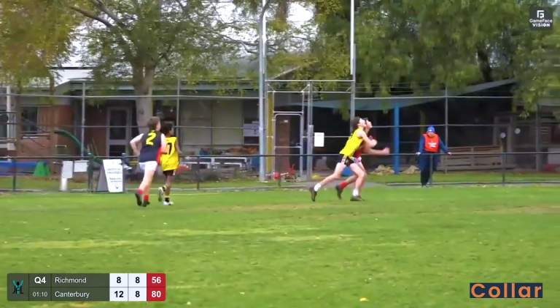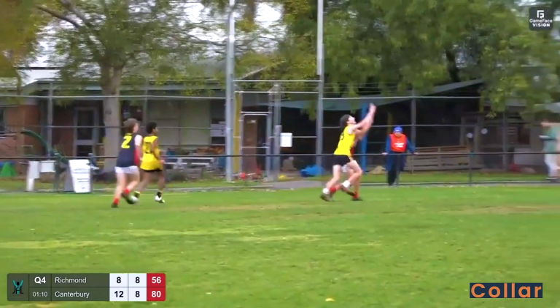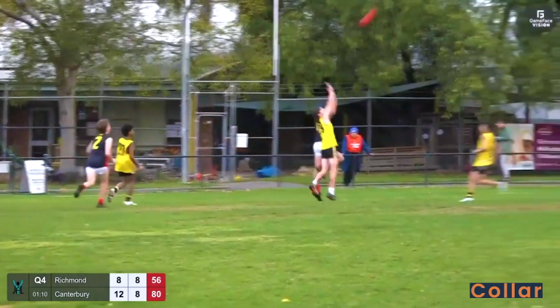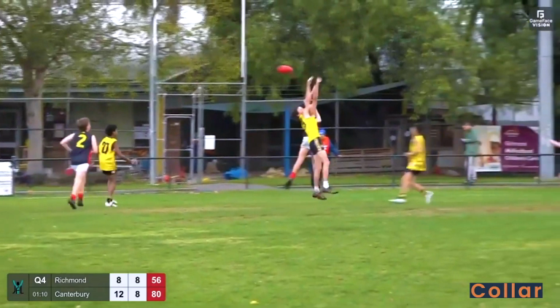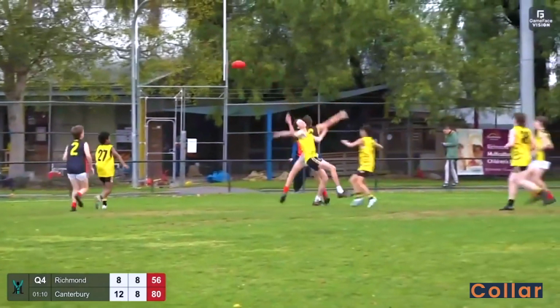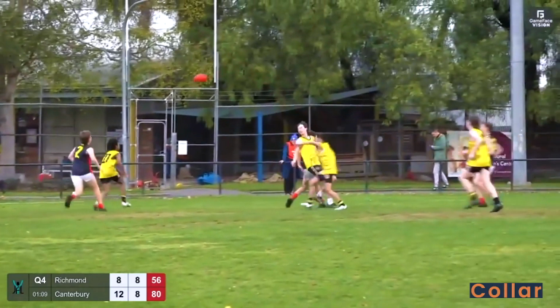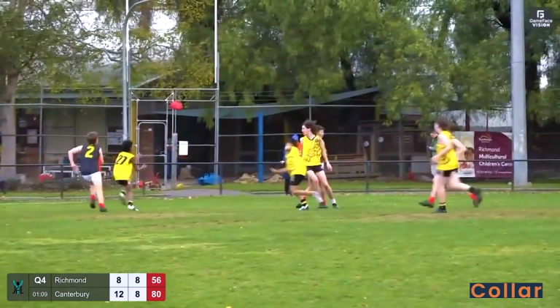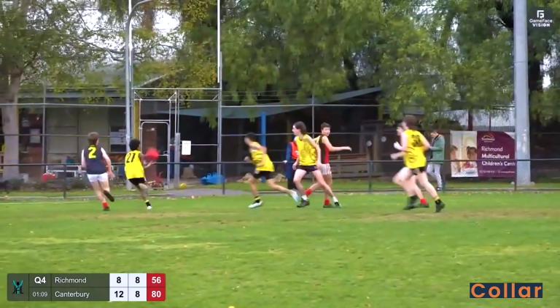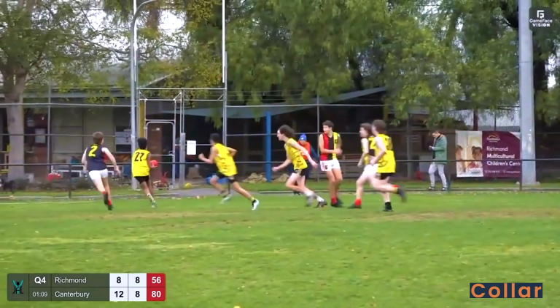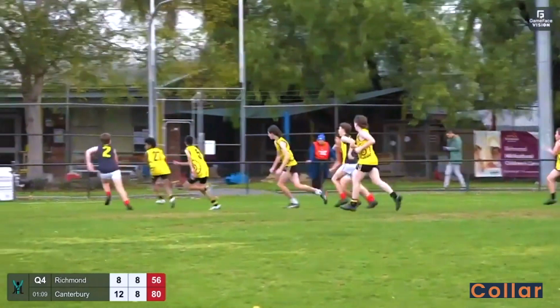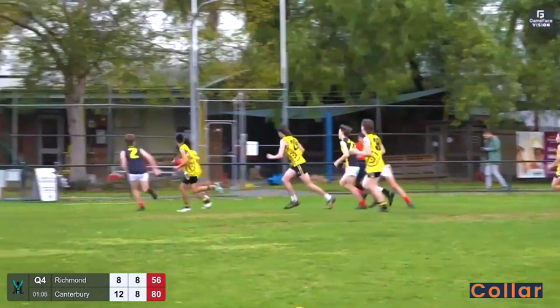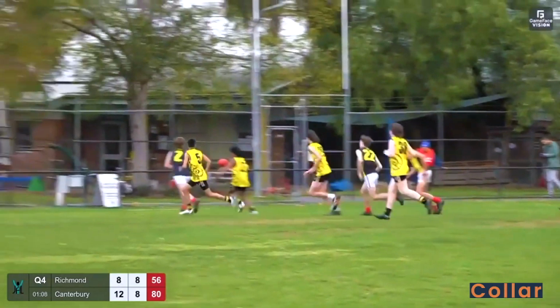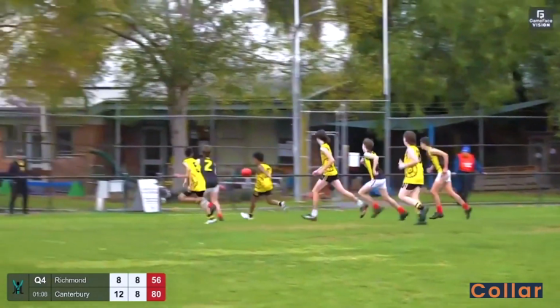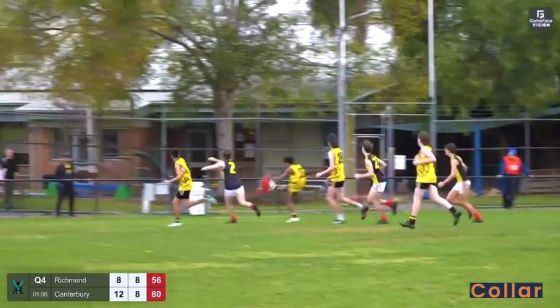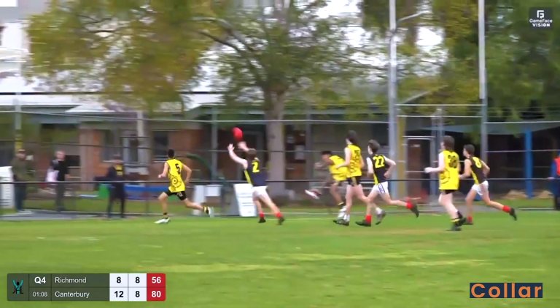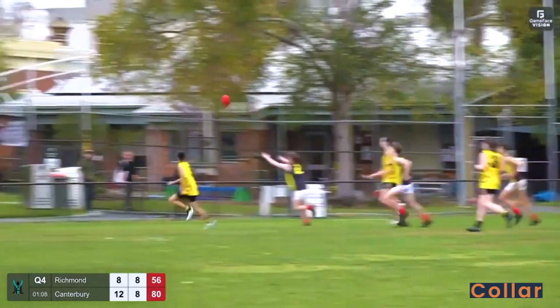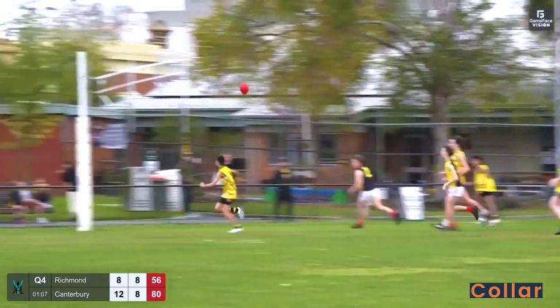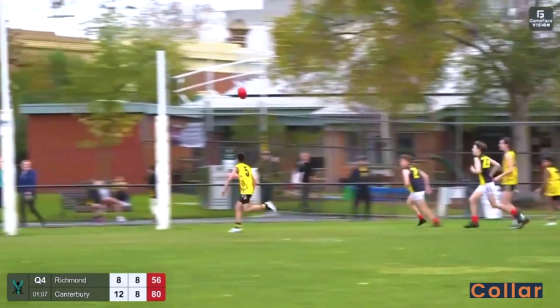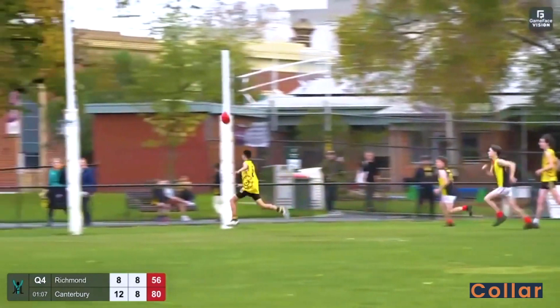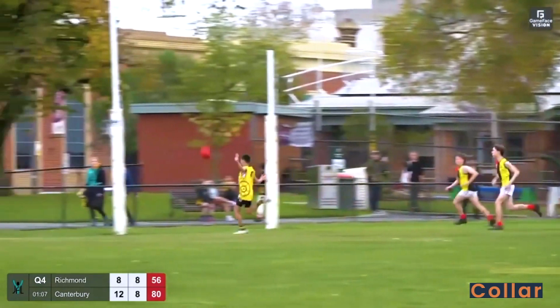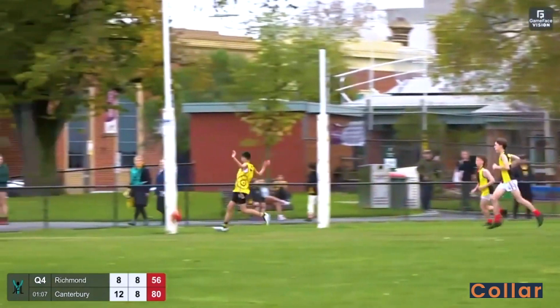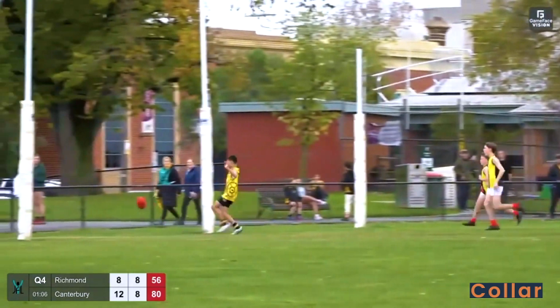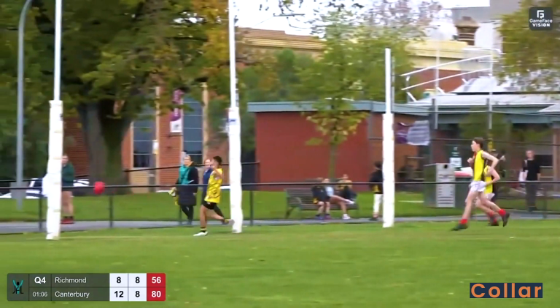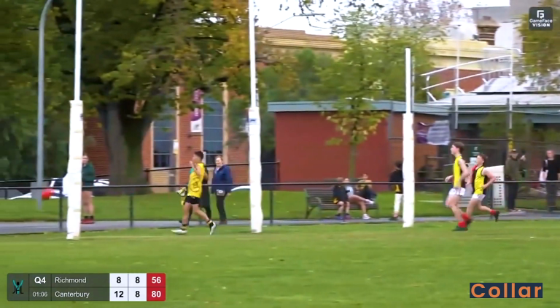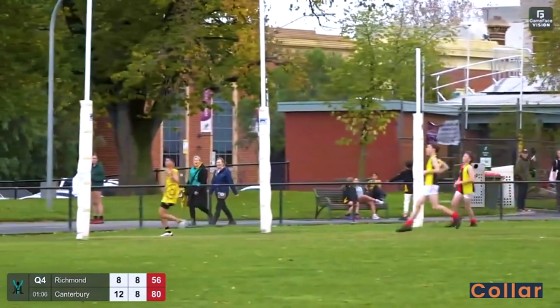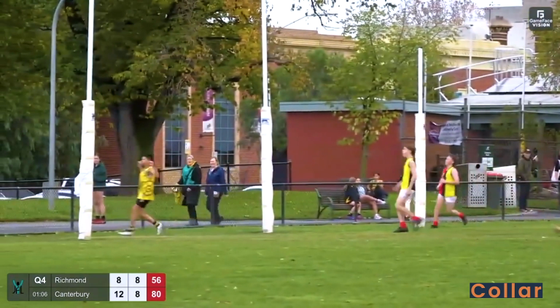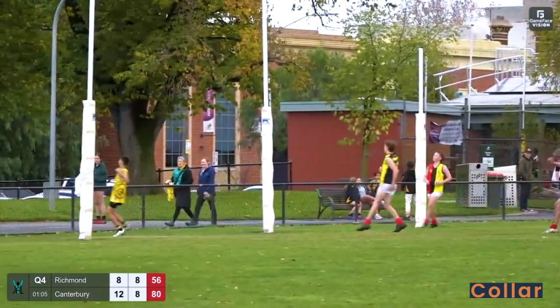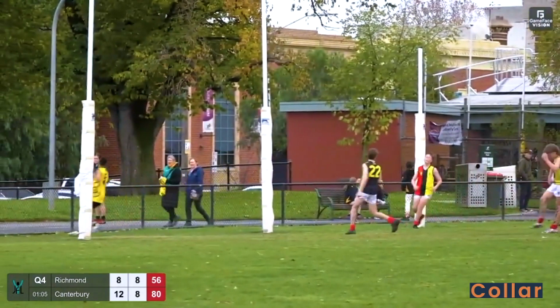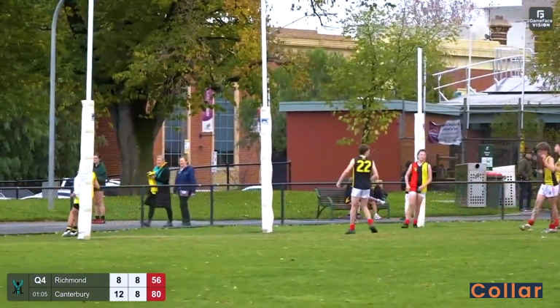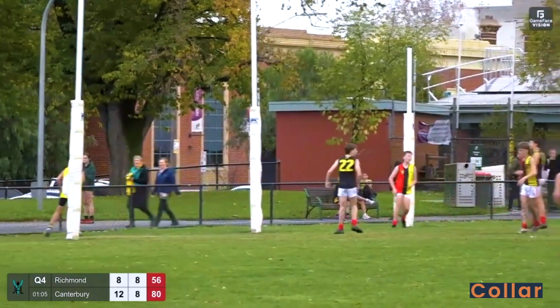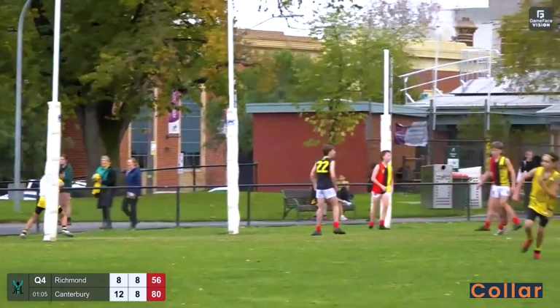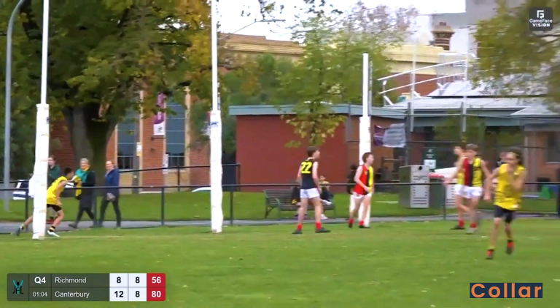Can they get a mark here? Not quite. Off hands, well read, off the back of the pack. Ball goes to the top of the square and it's another one!